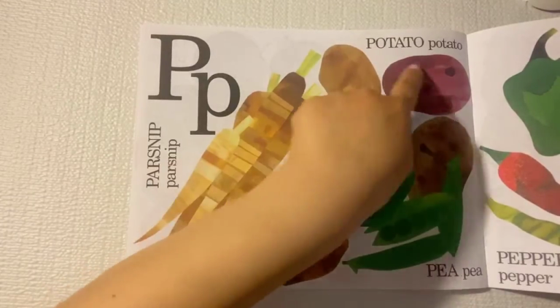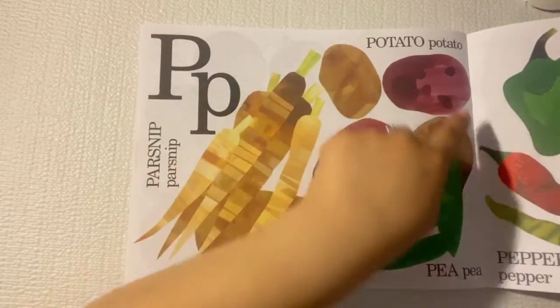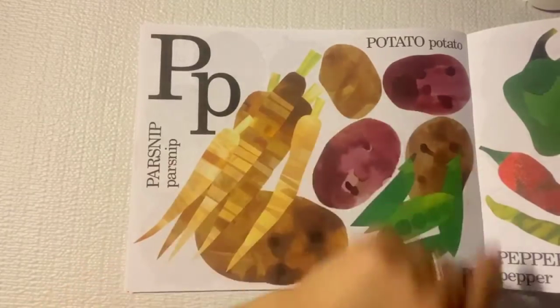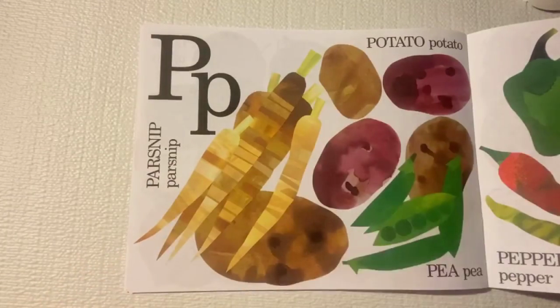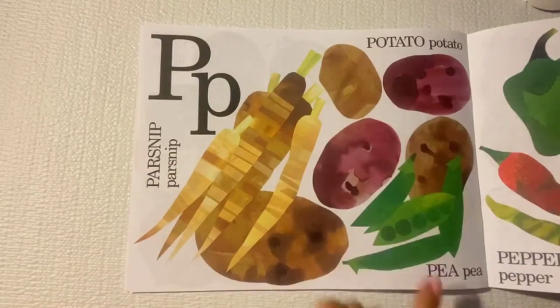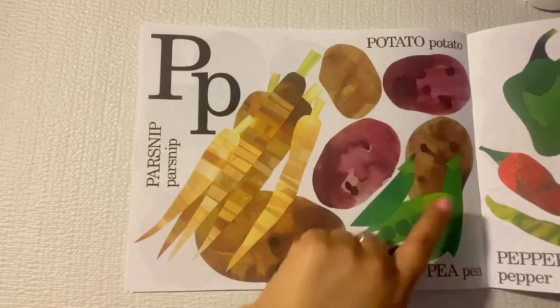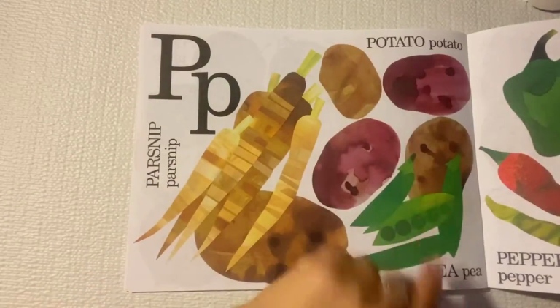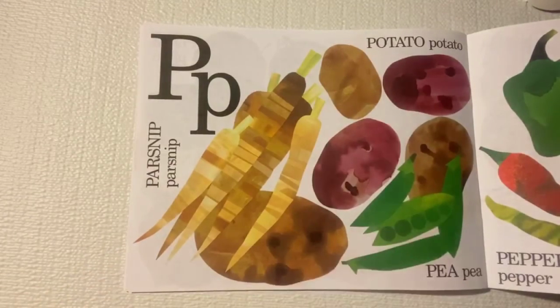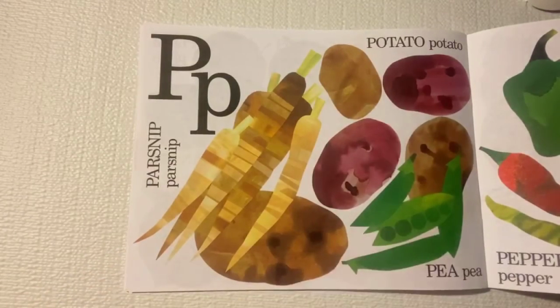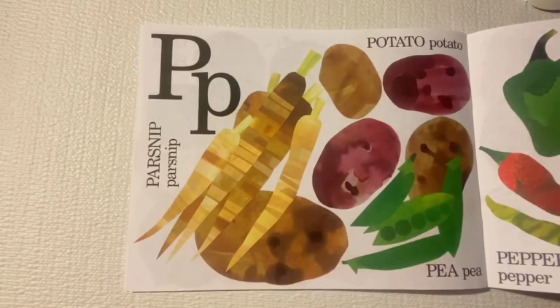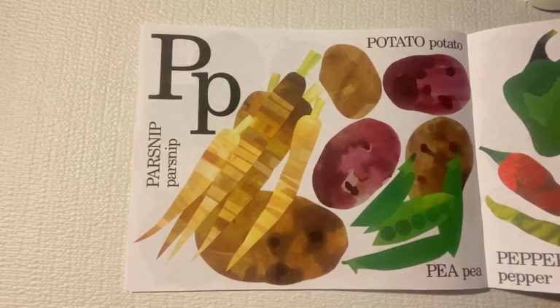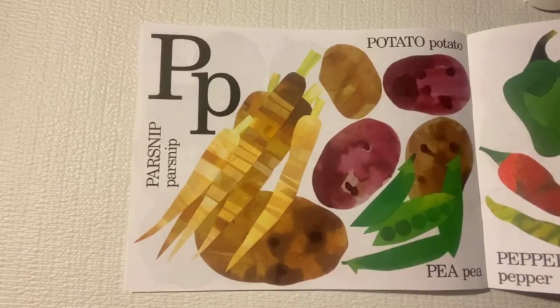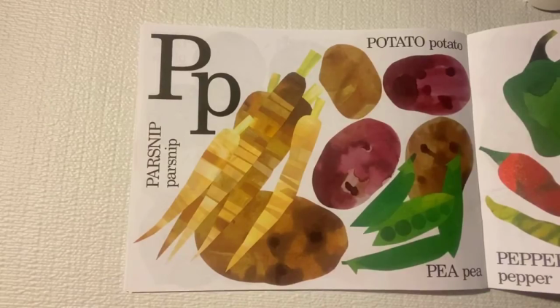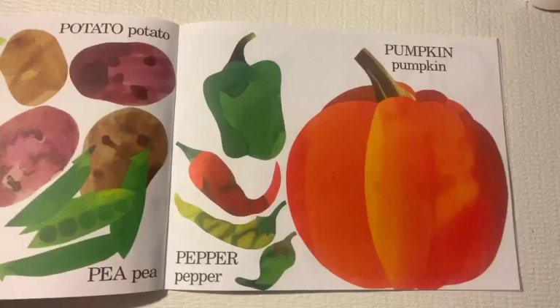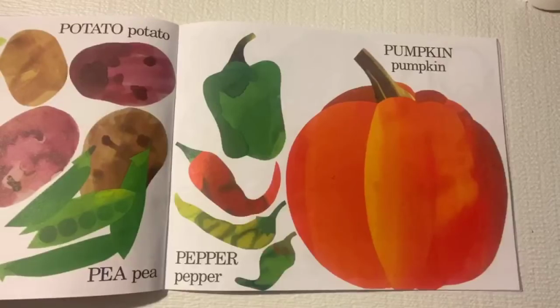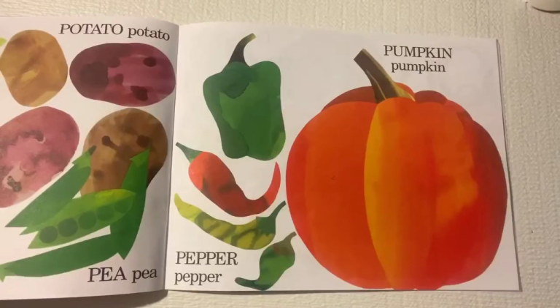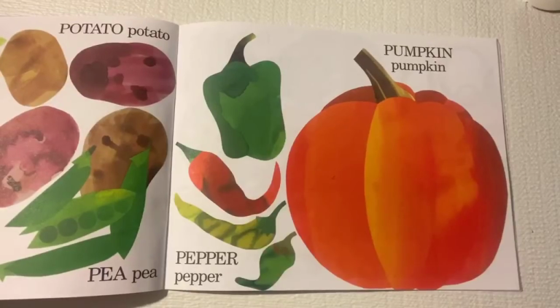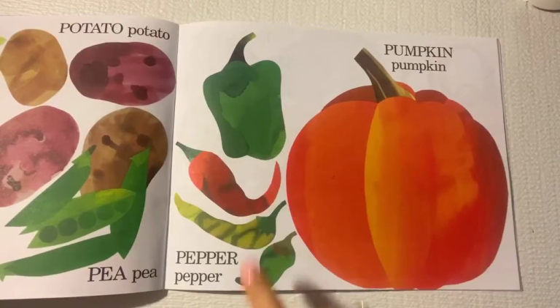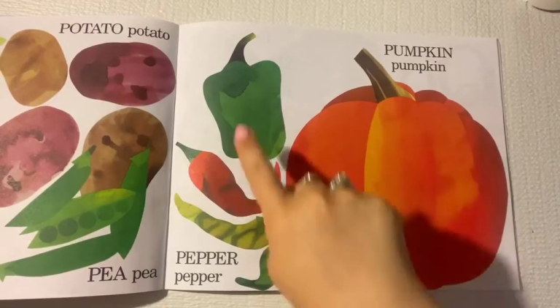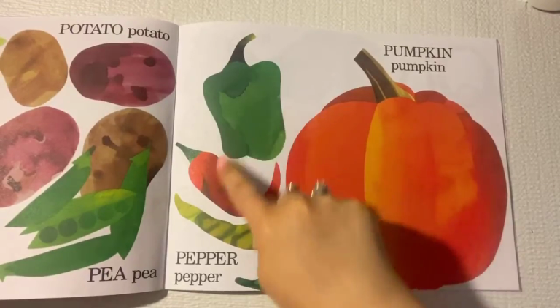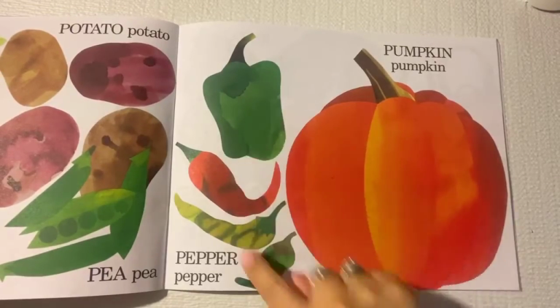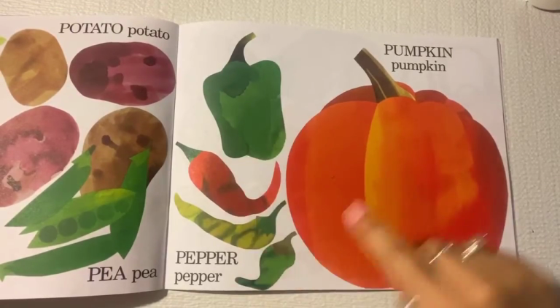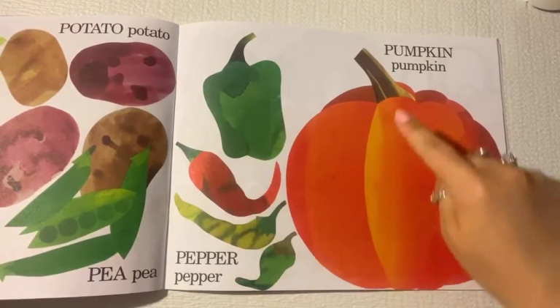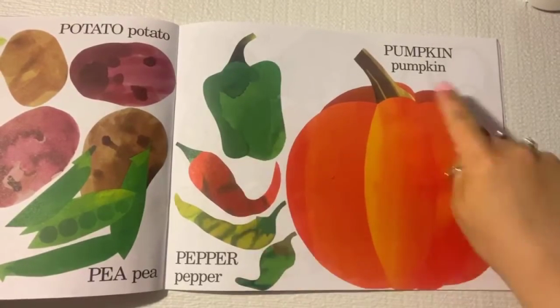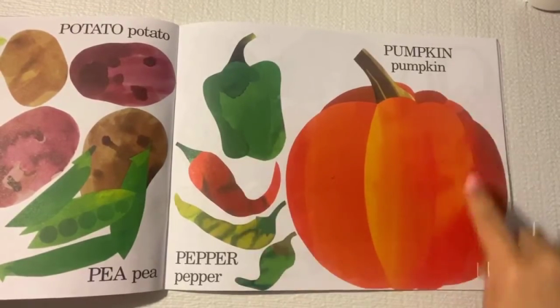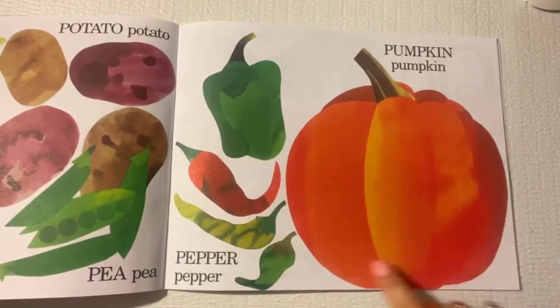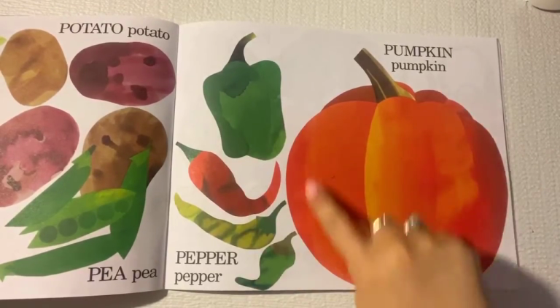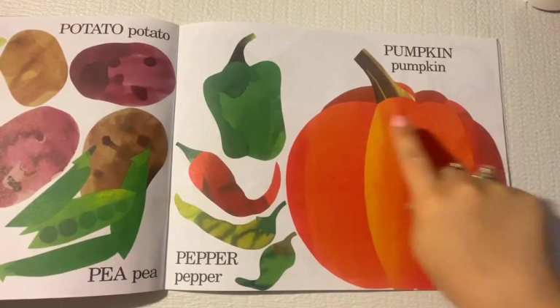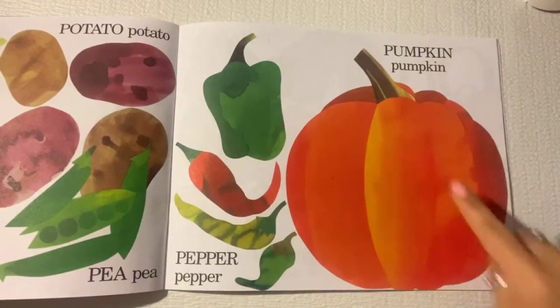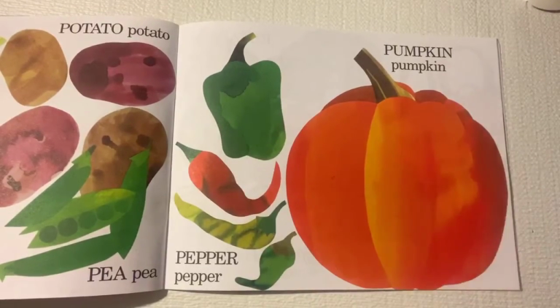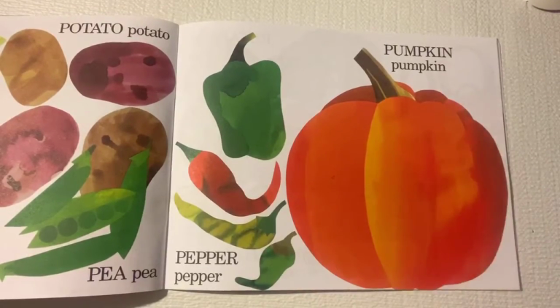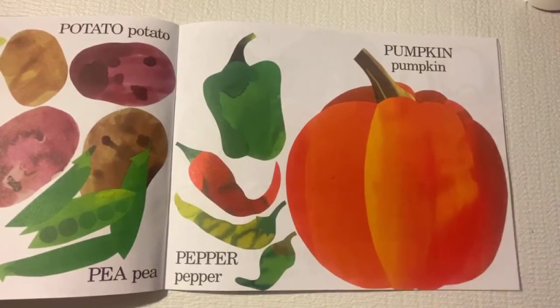P is also for parsnip, potatoes, peas, peppers, and pumpkin. Oh my.